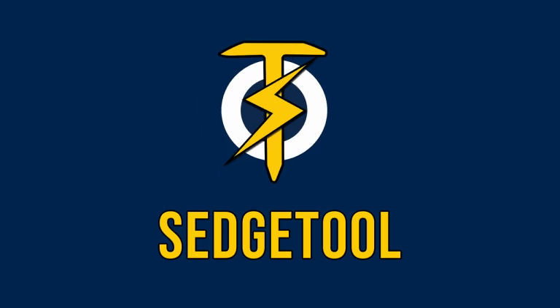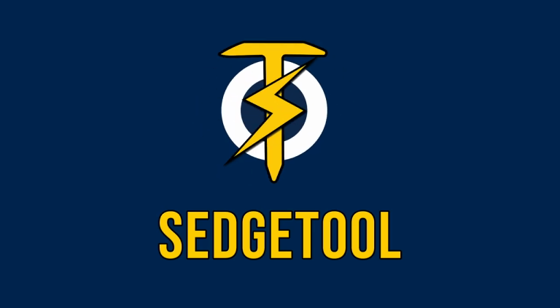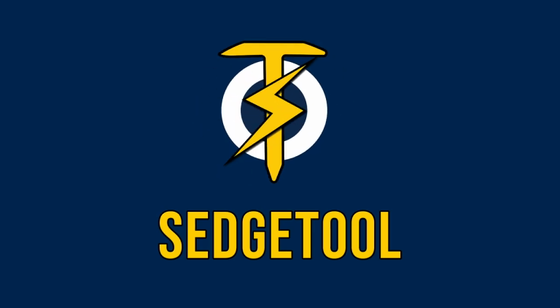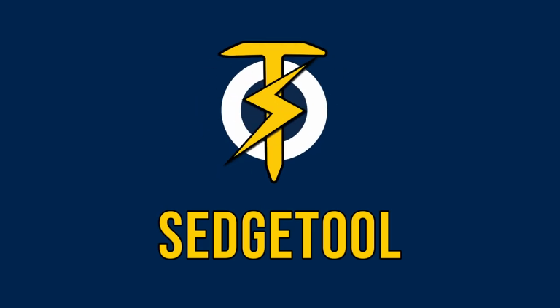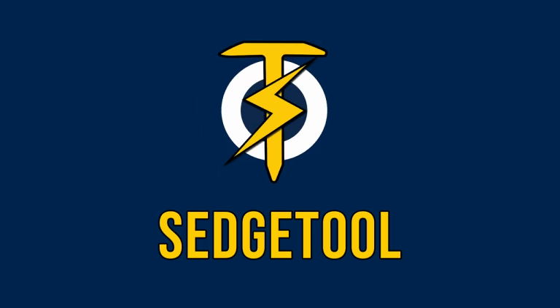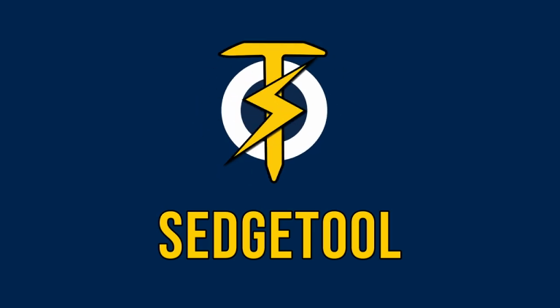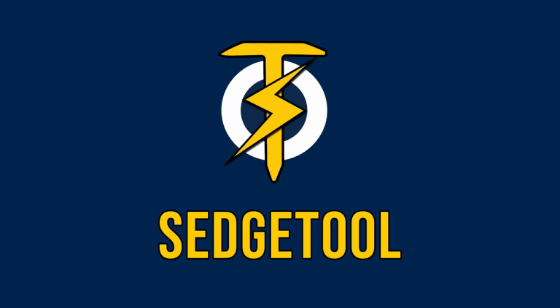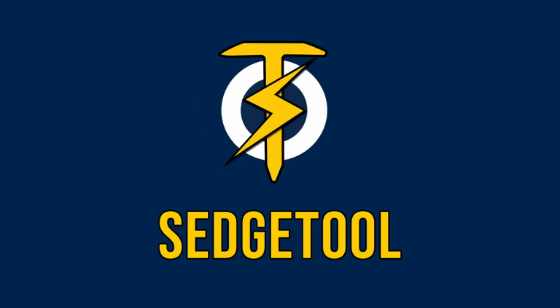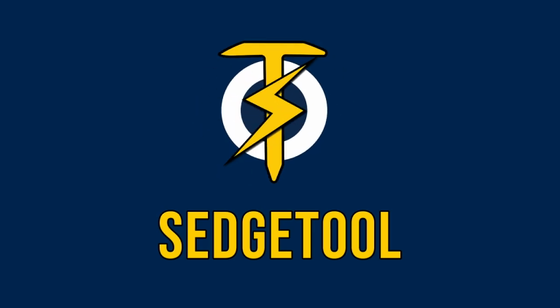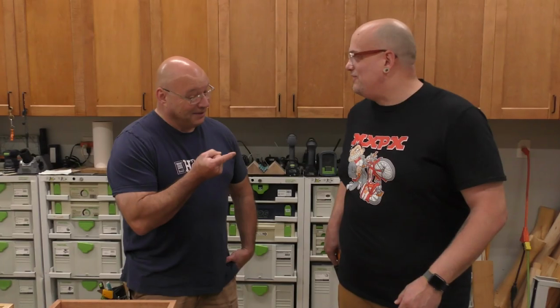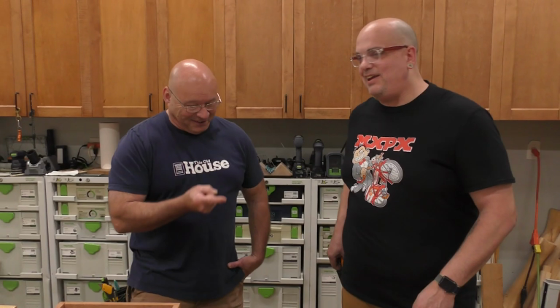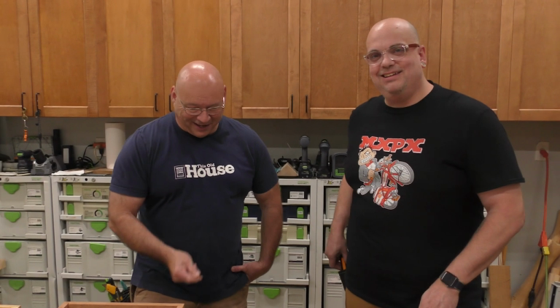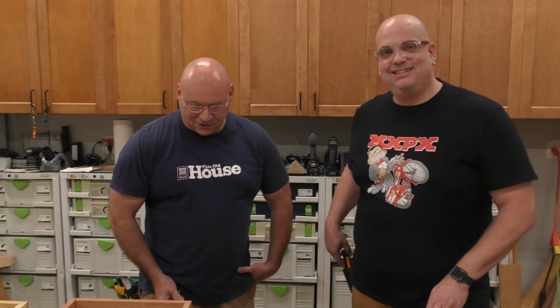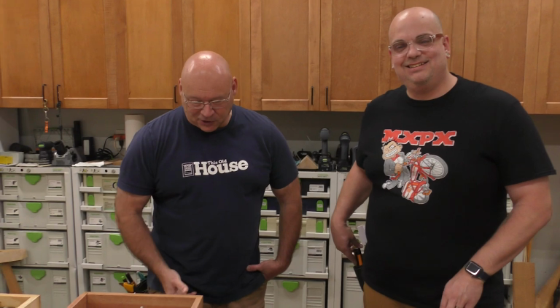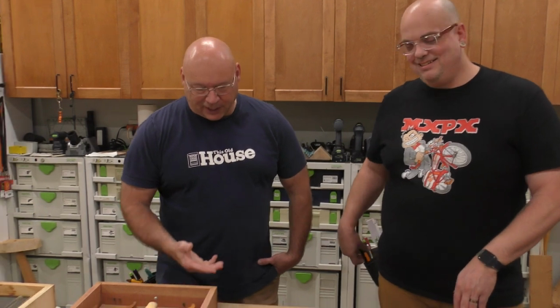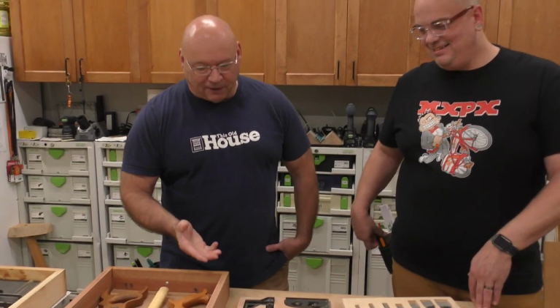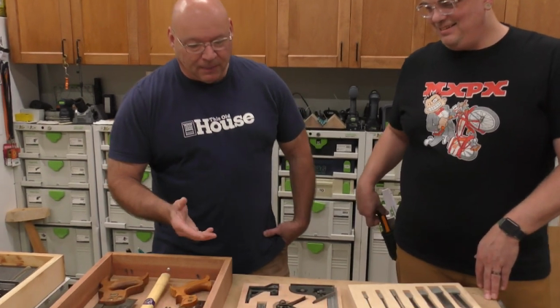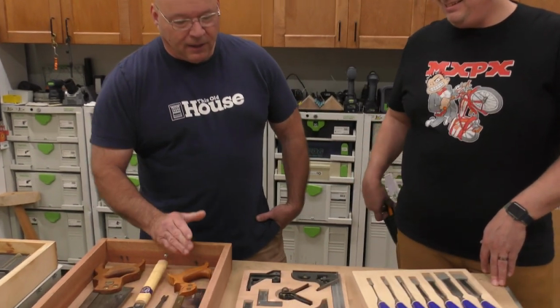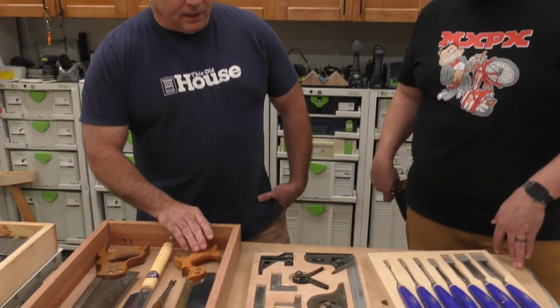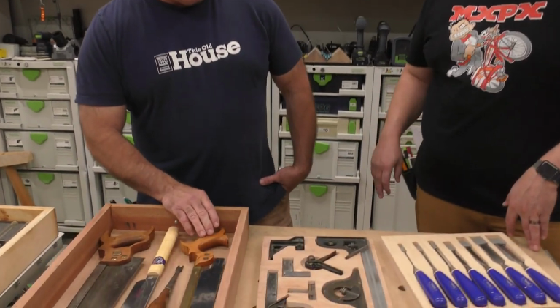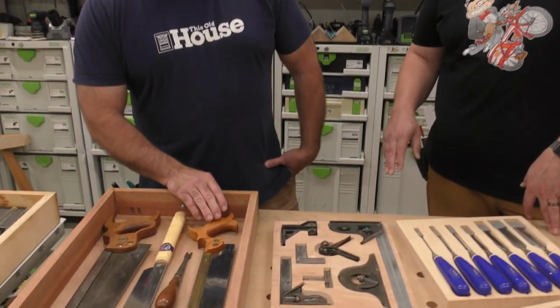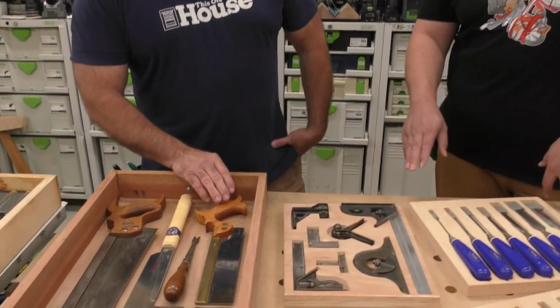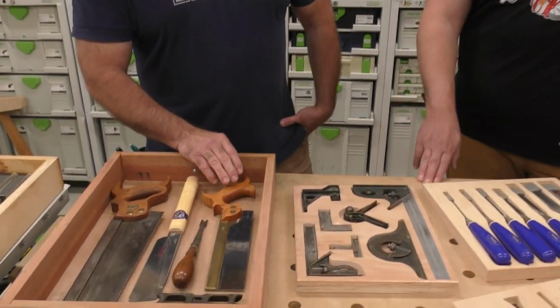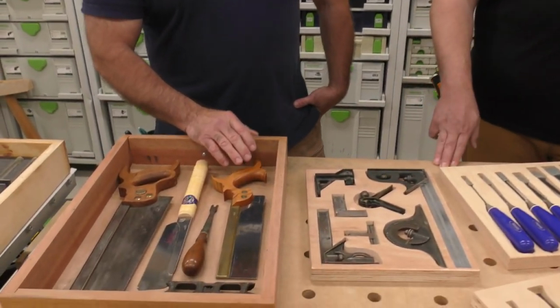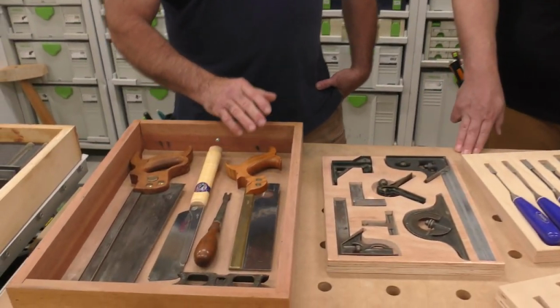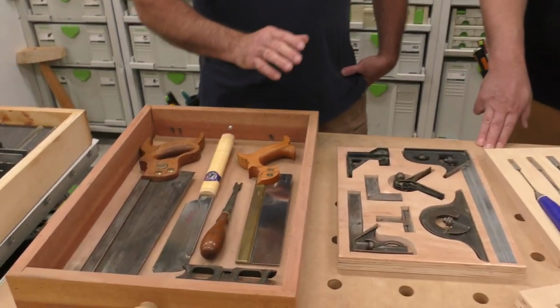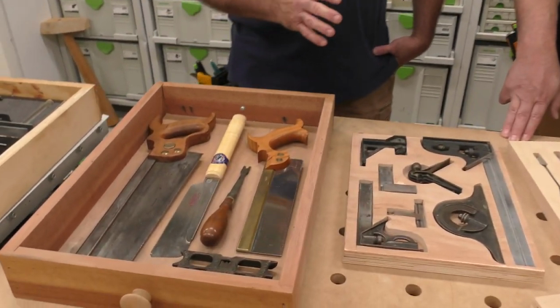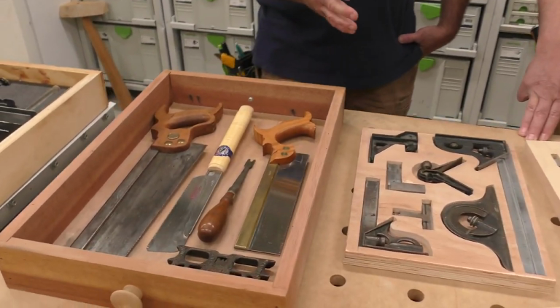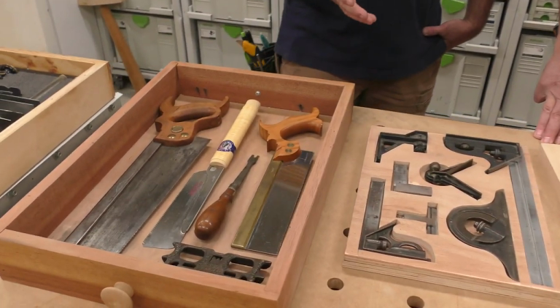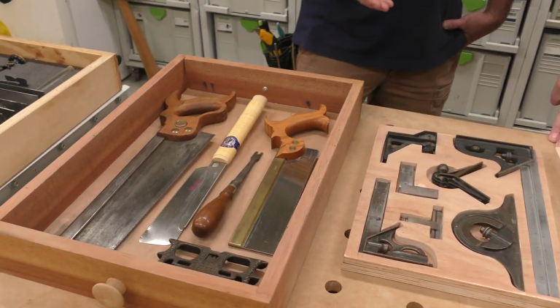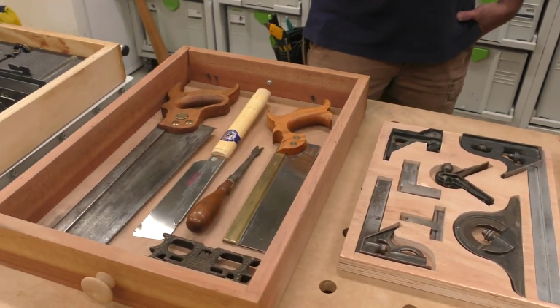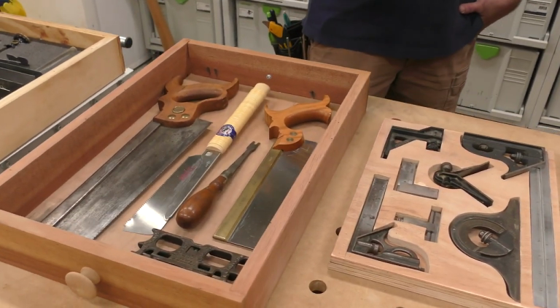Hey Sedge, what are we working on today? We're organizing drawers today.